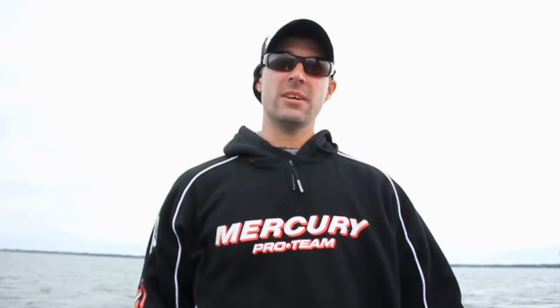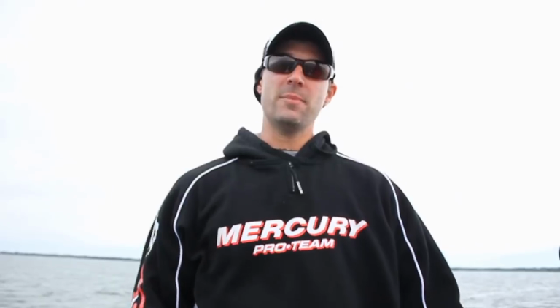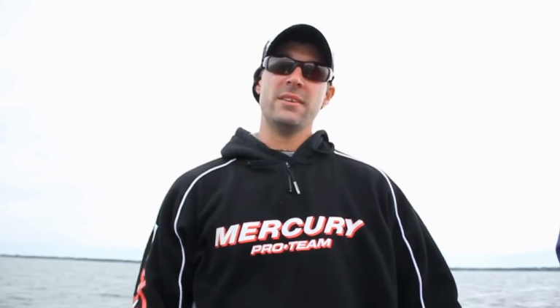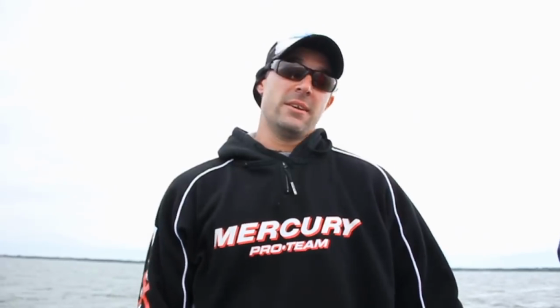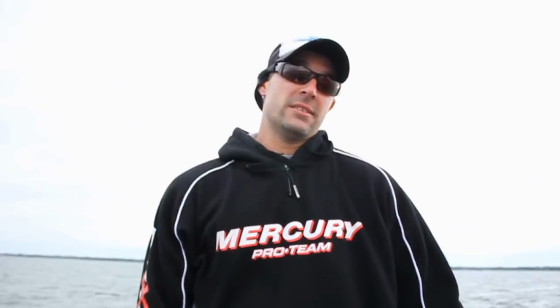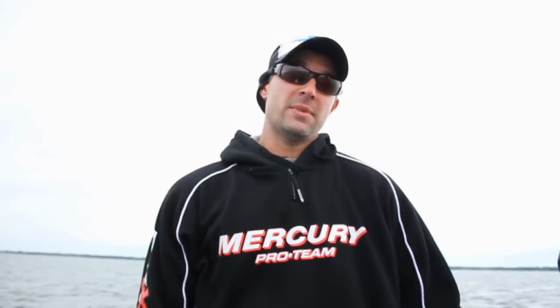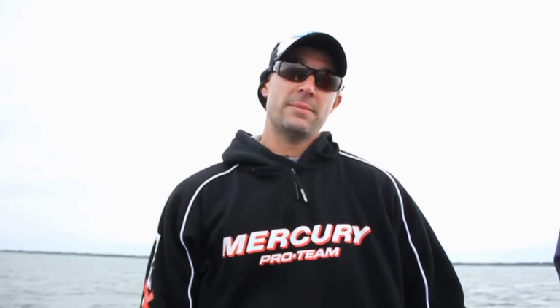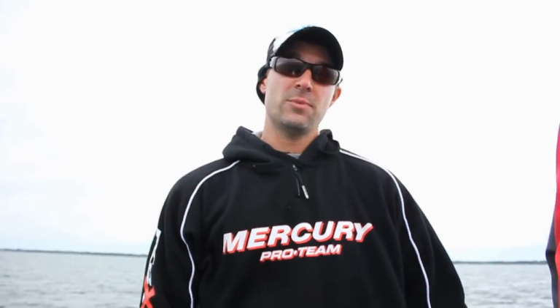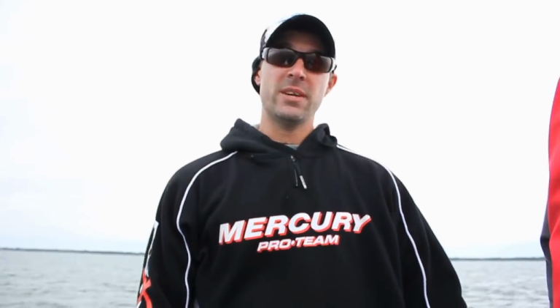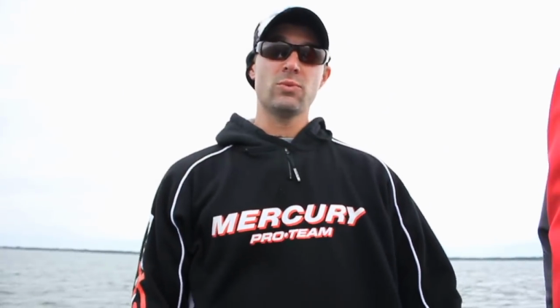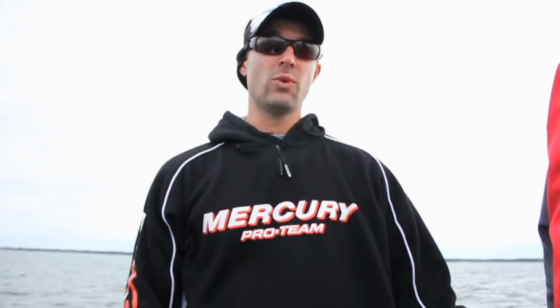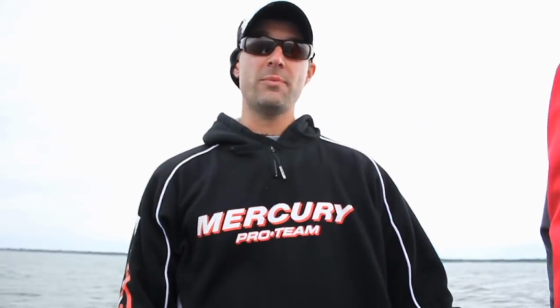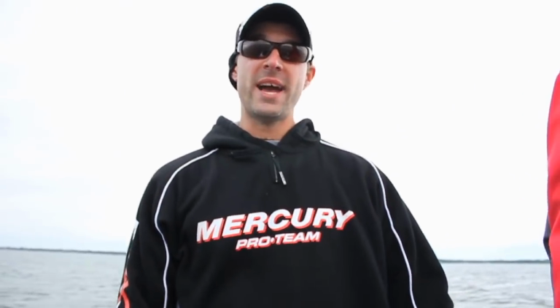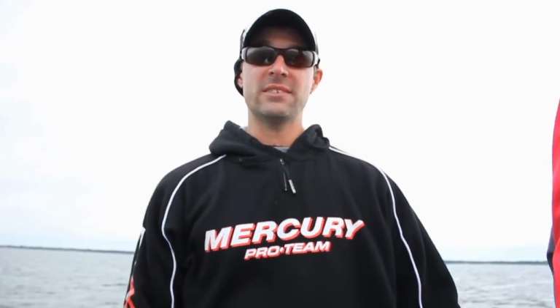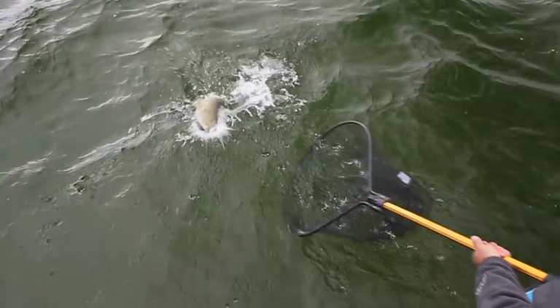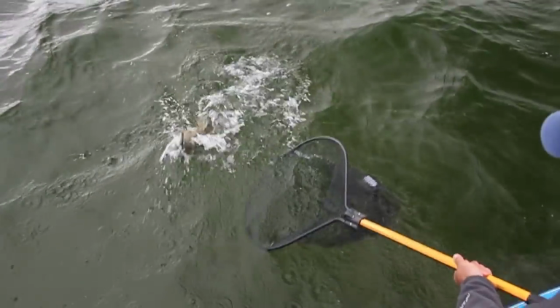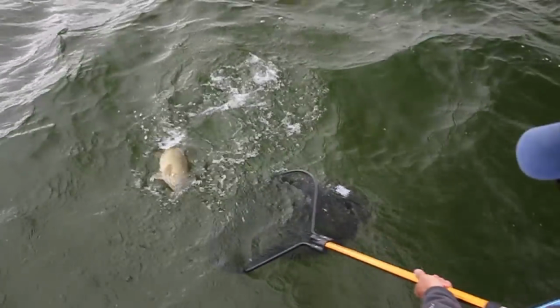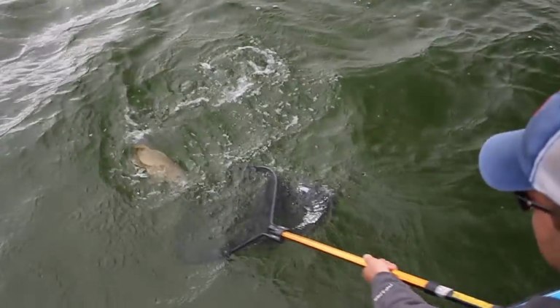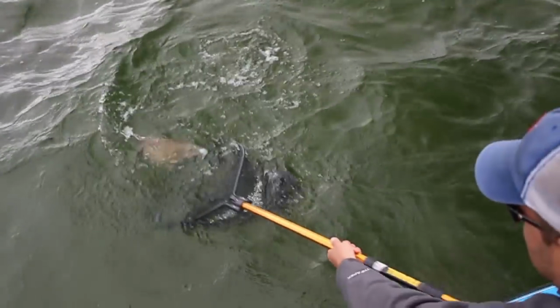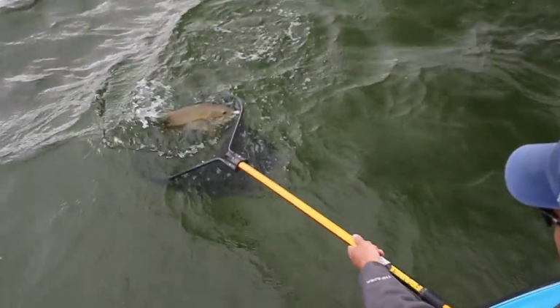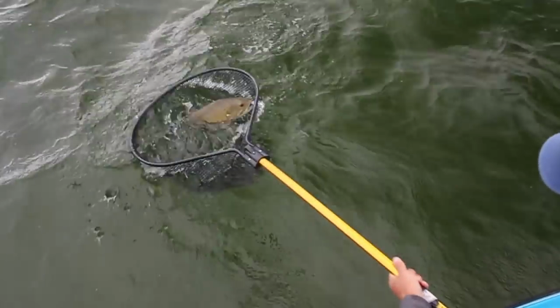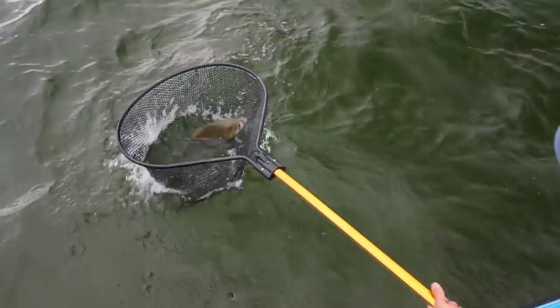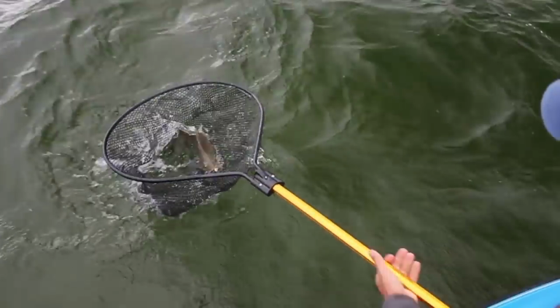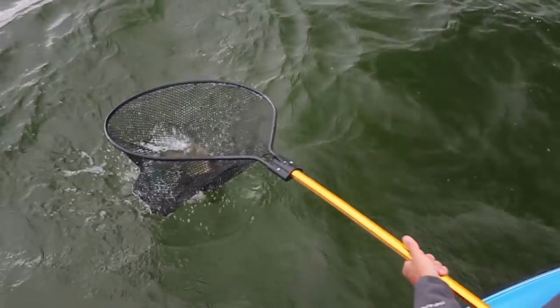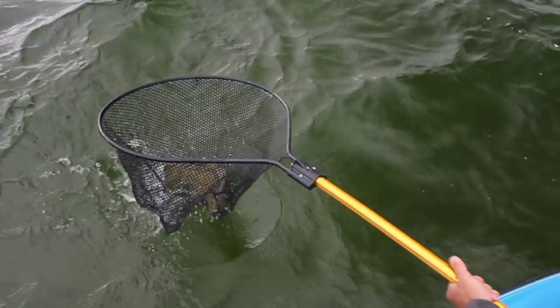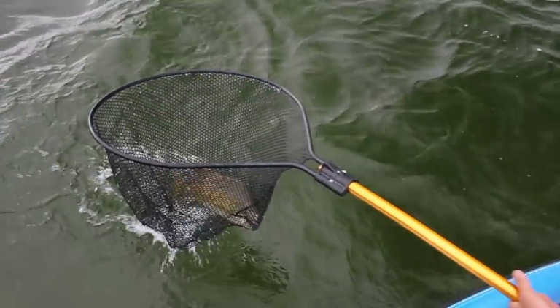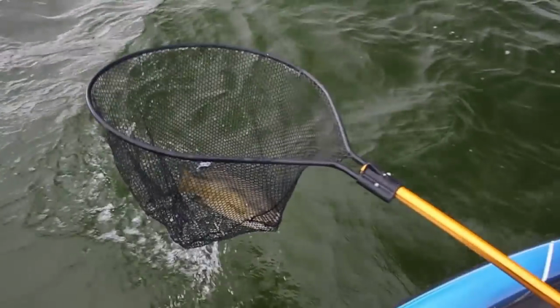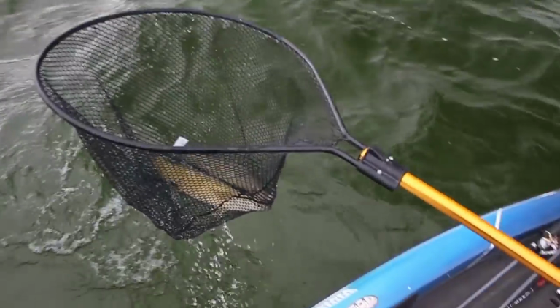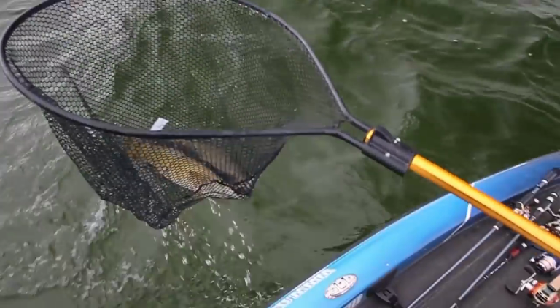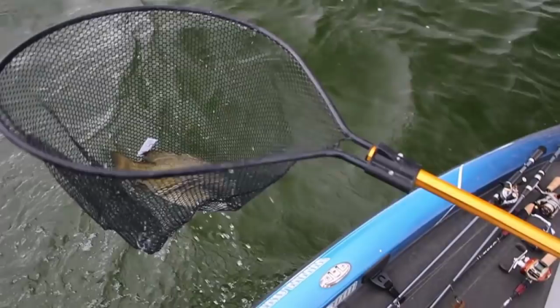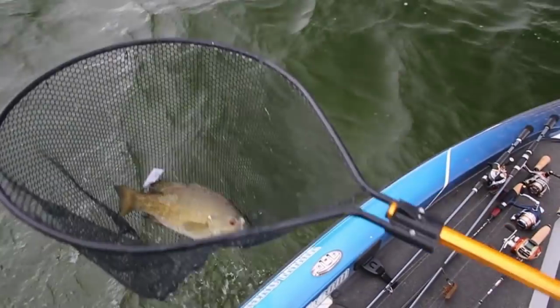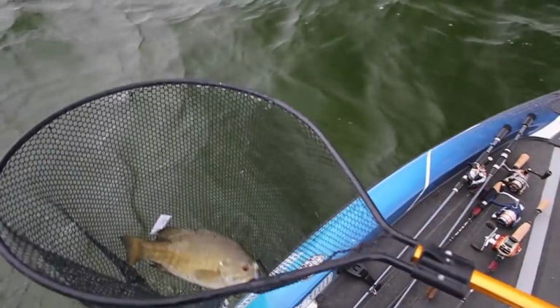Sometimes they'll be in wolf packs of 5 or 10, or you're just going to catch a random cruiser.